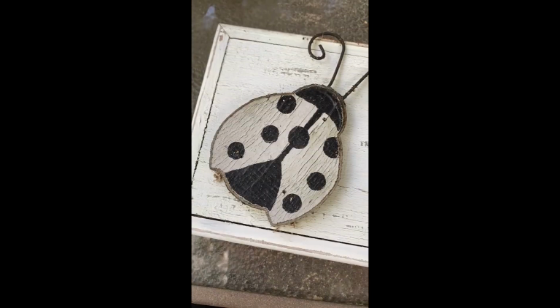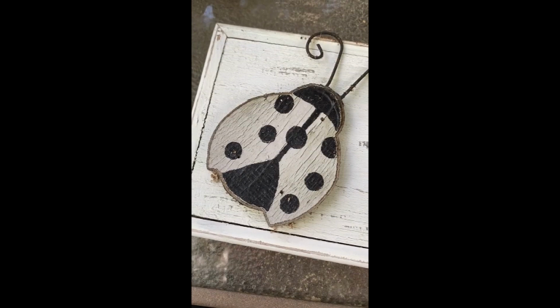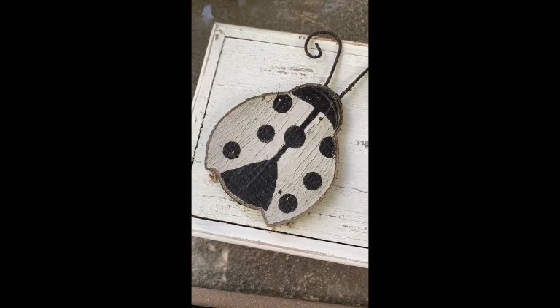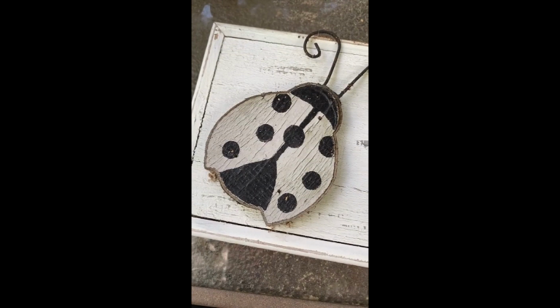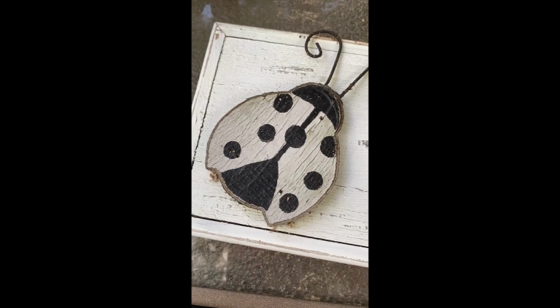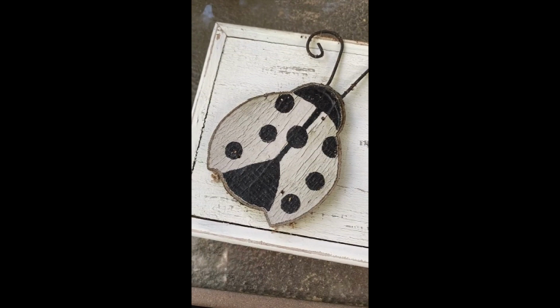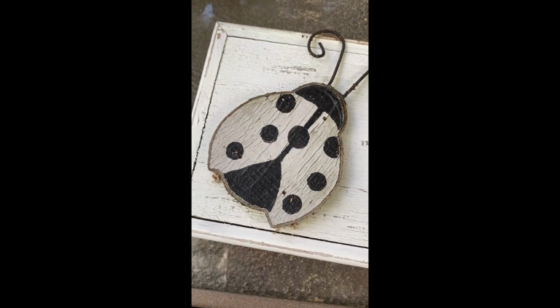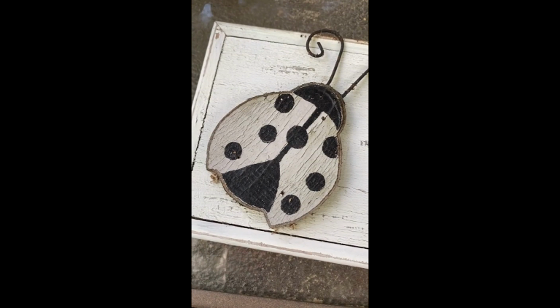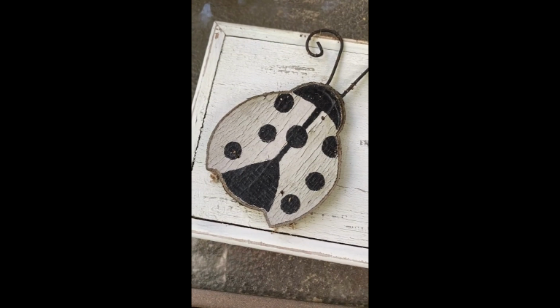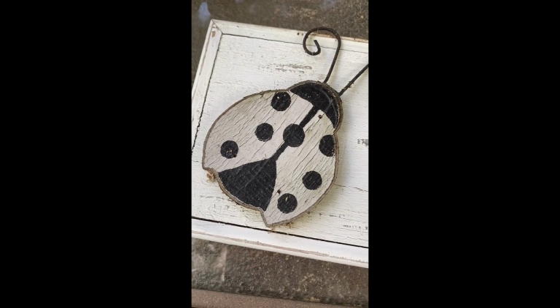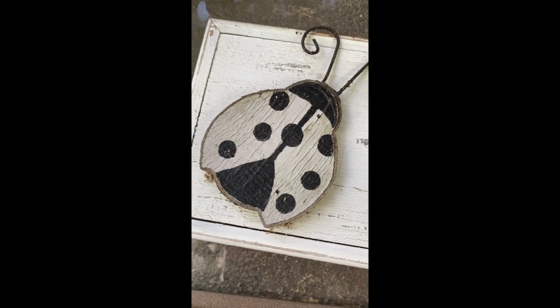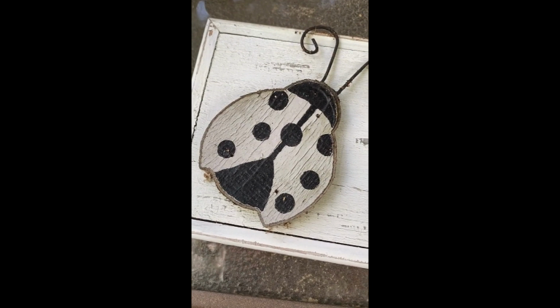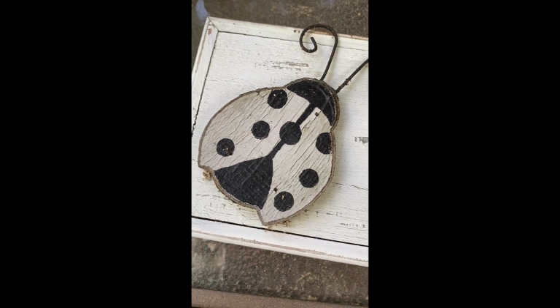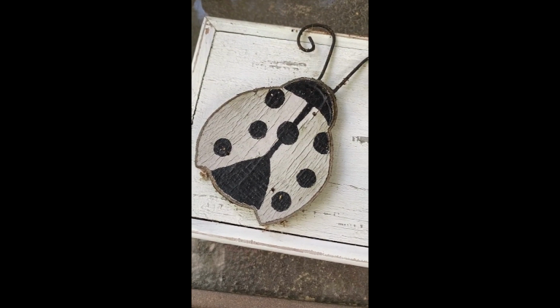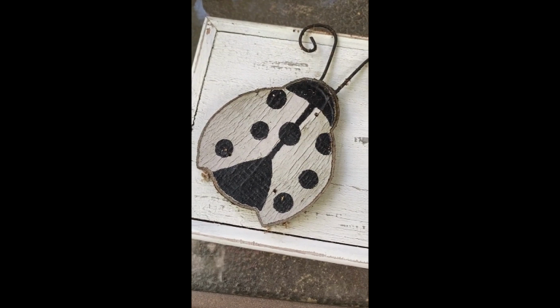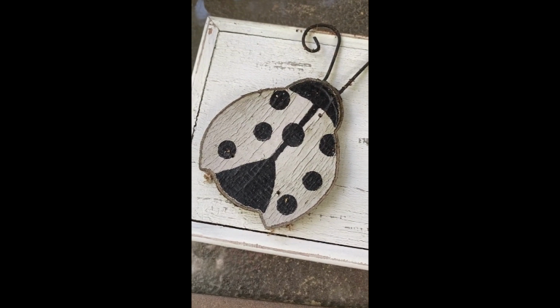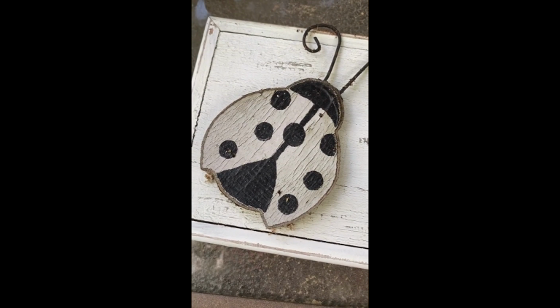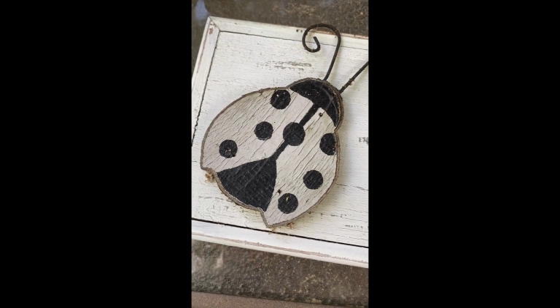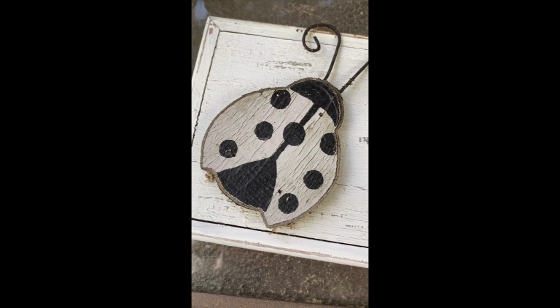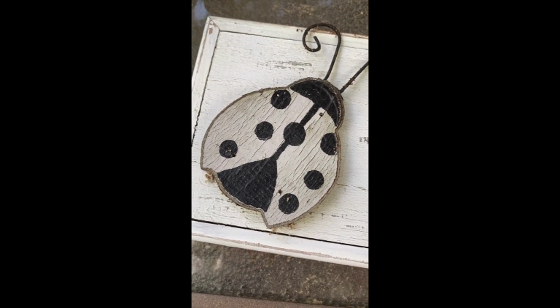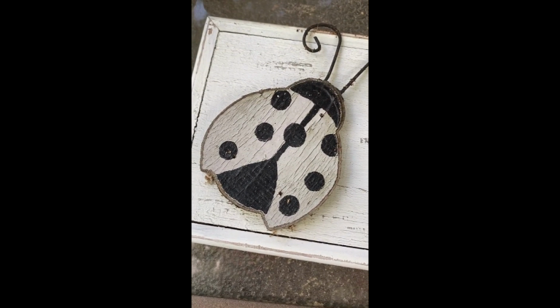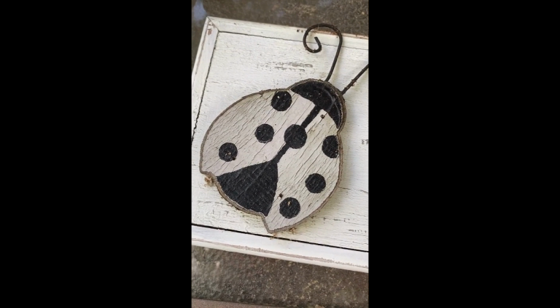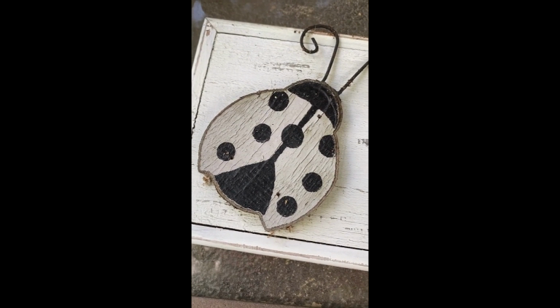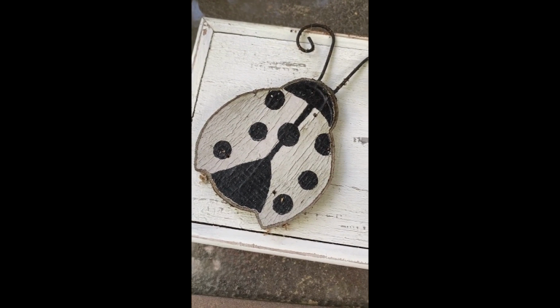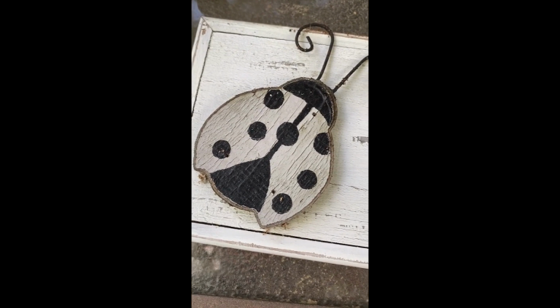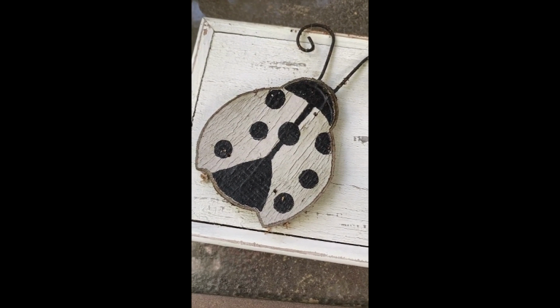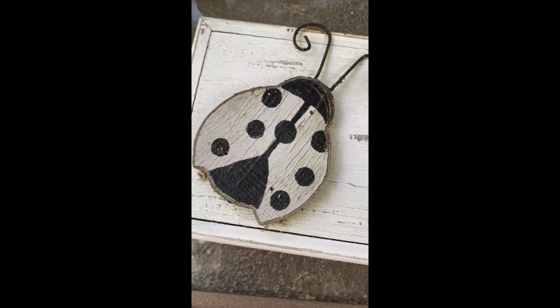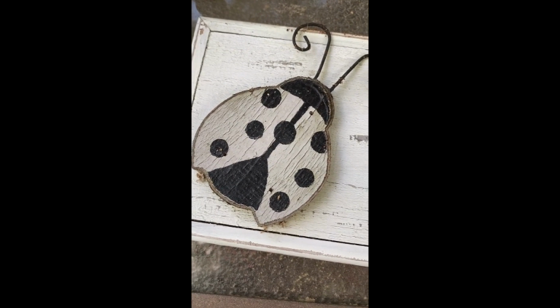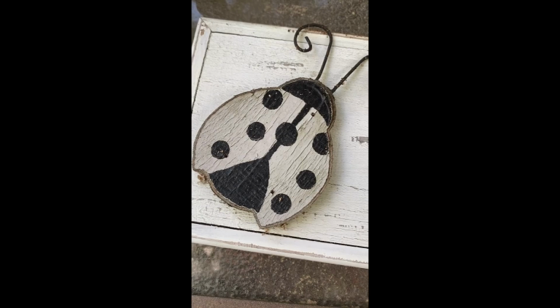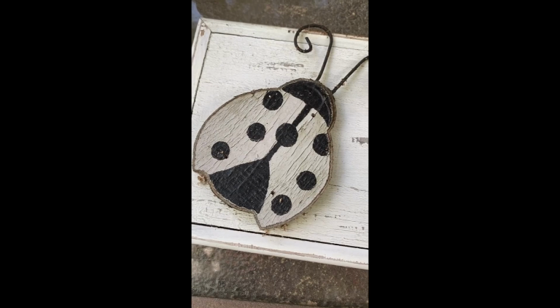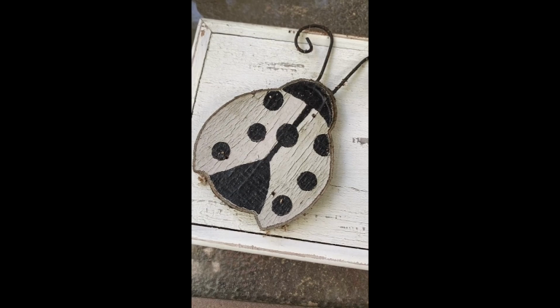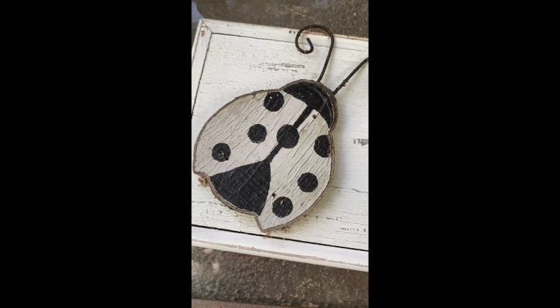I'm not a very crafty person, but I'm going to see if I can't touch up this little ladybug.